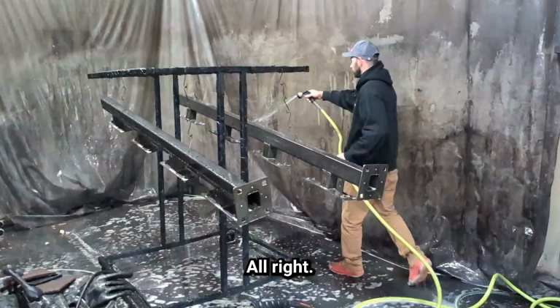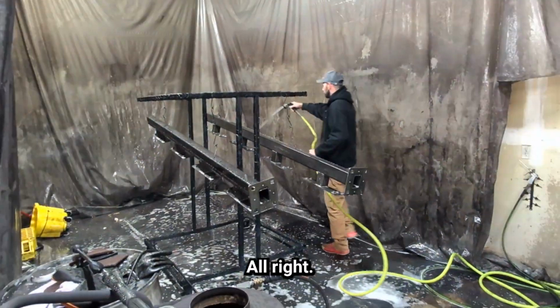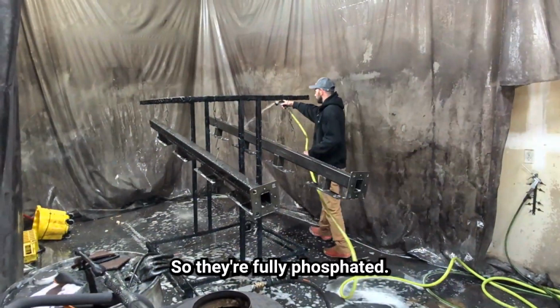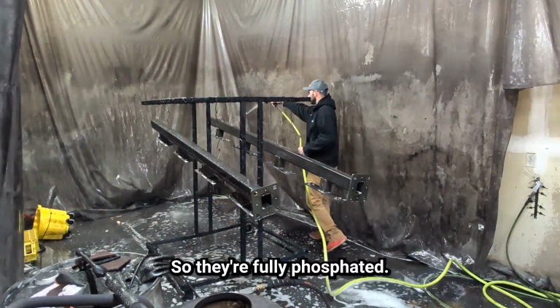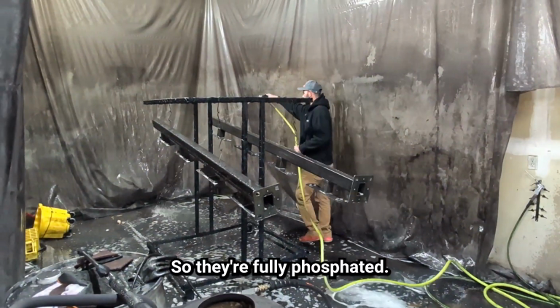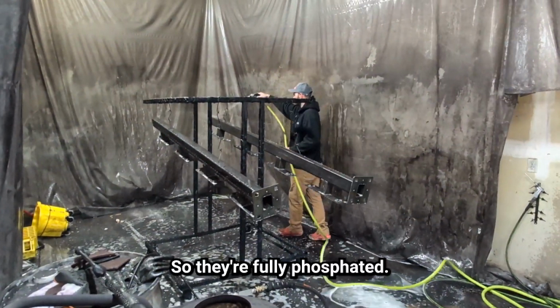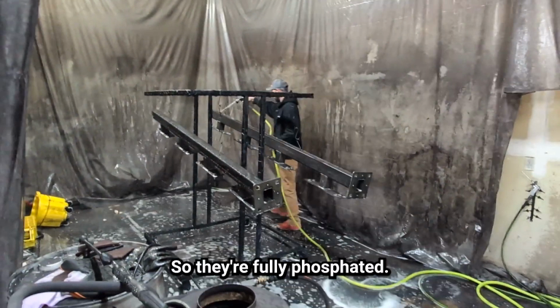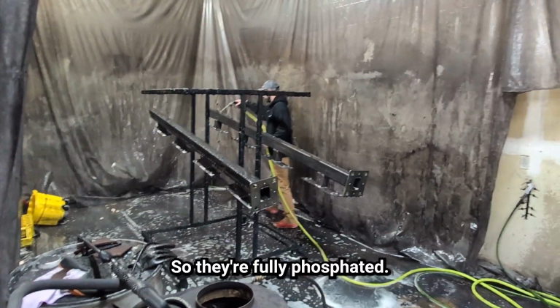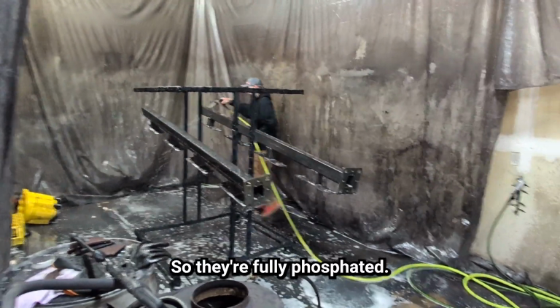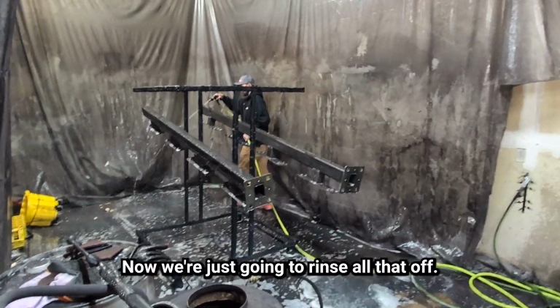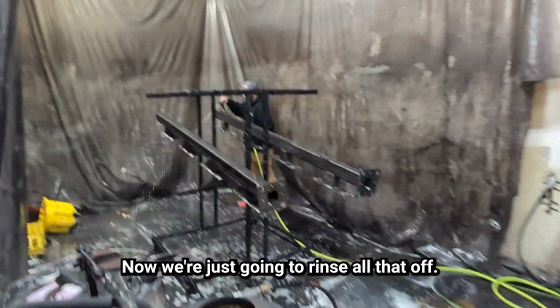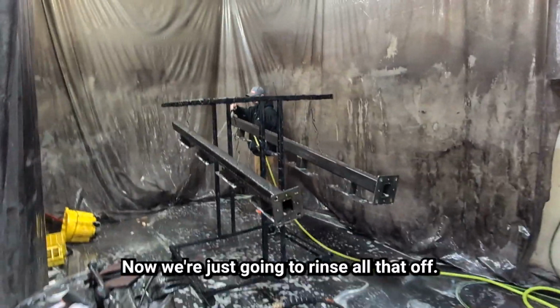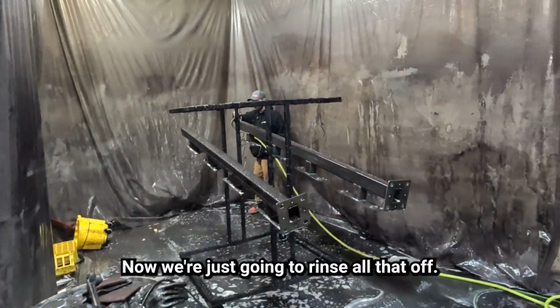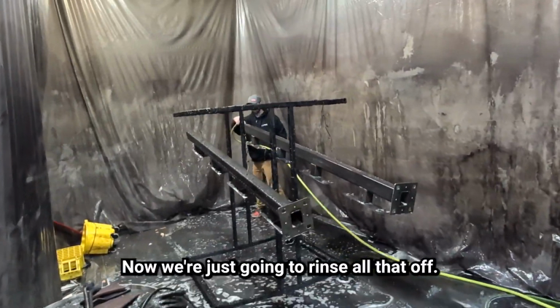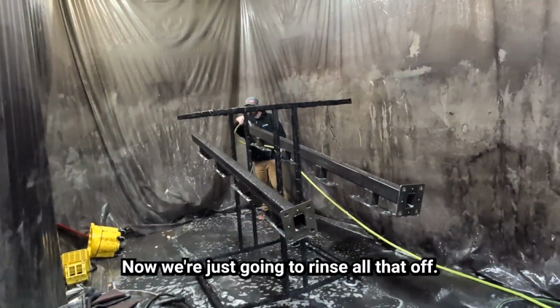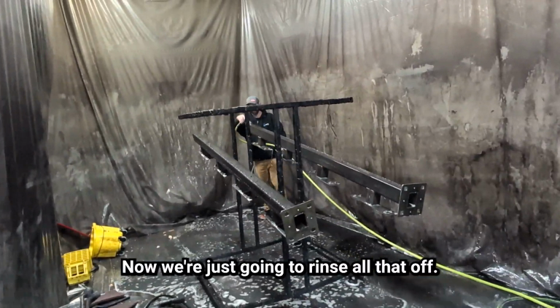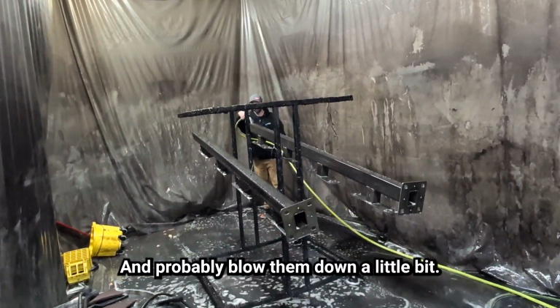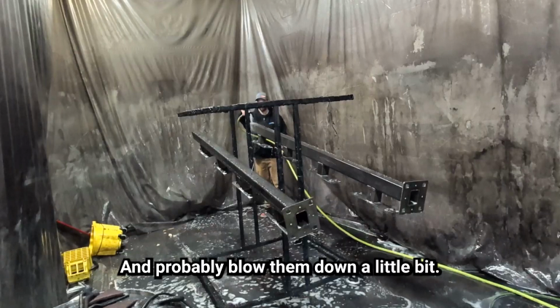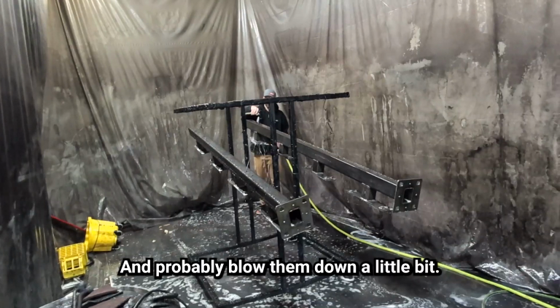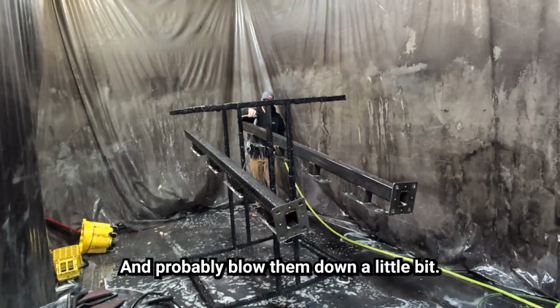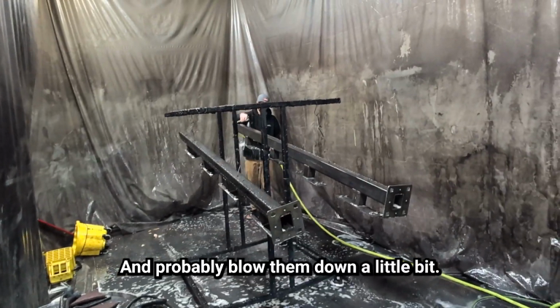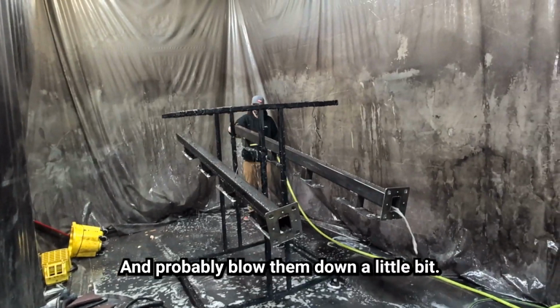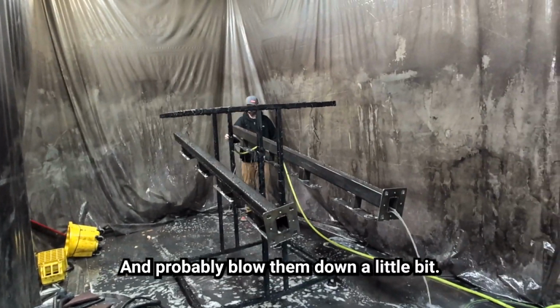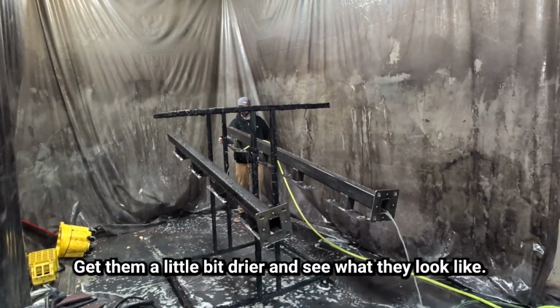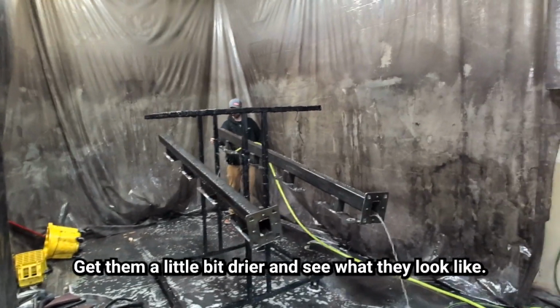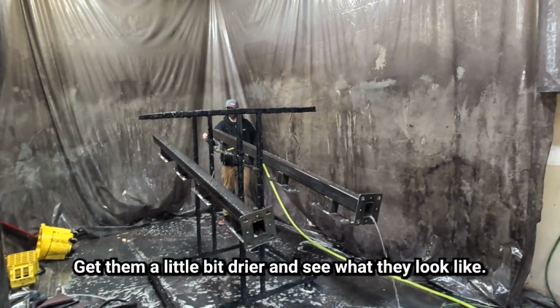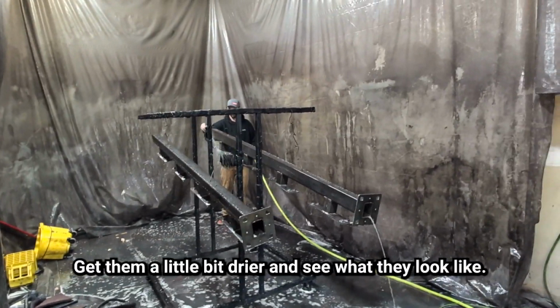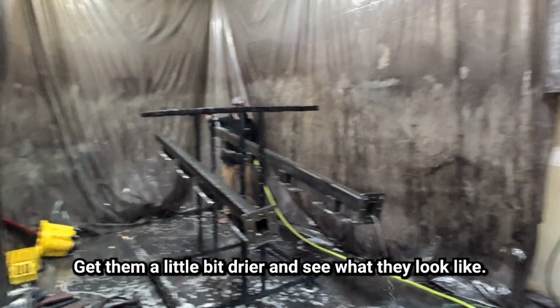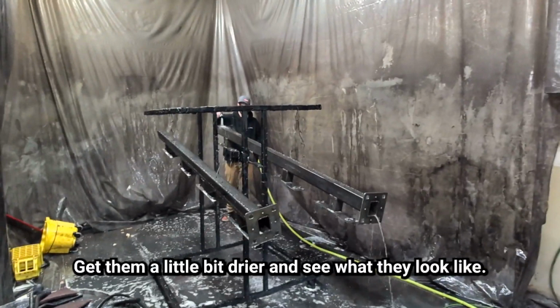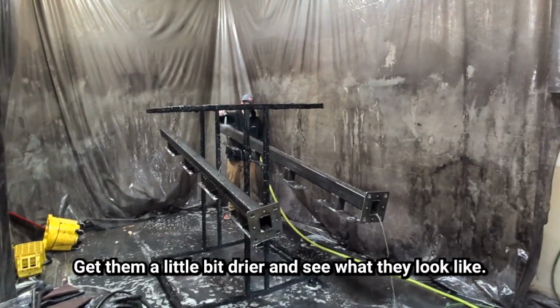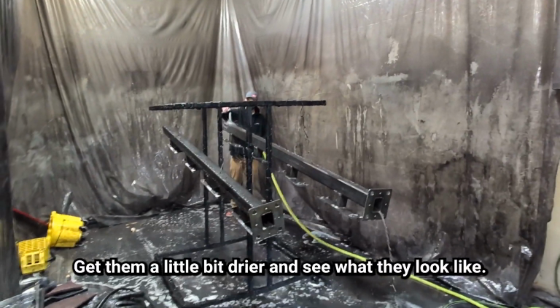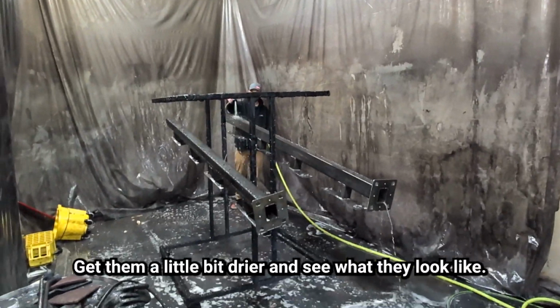The parts are fully phosphated now. We're just going to rinse all that off, blow them down a little bit to get them a bit drier, and see what they look like.